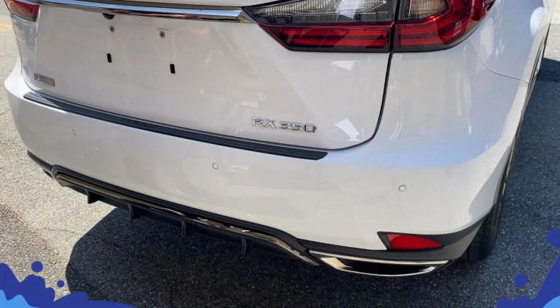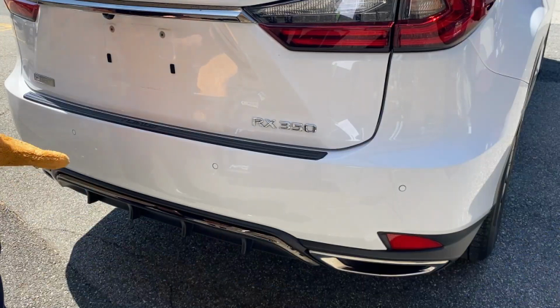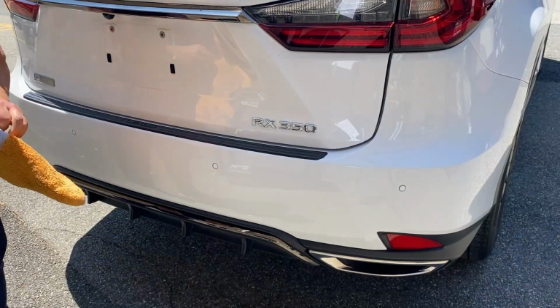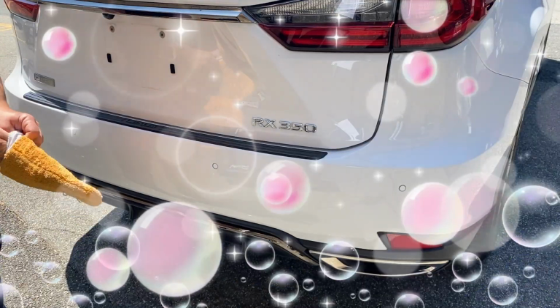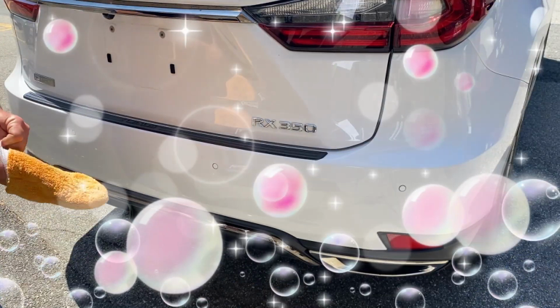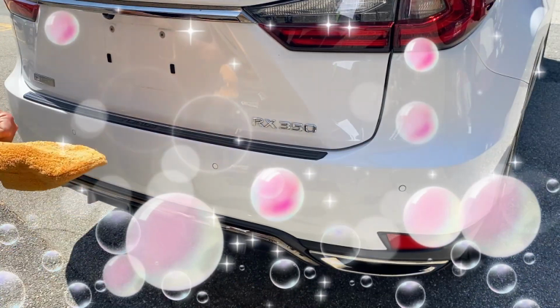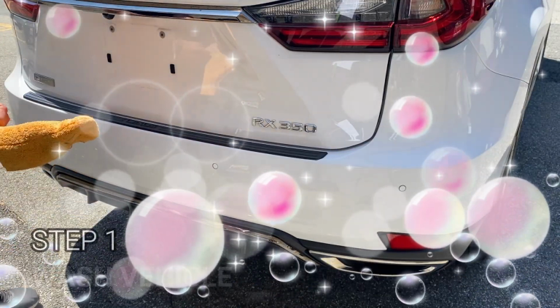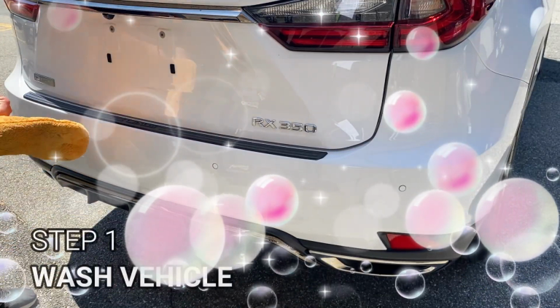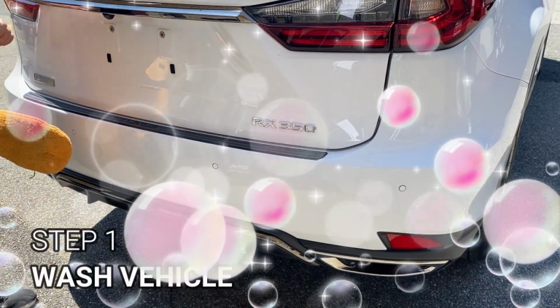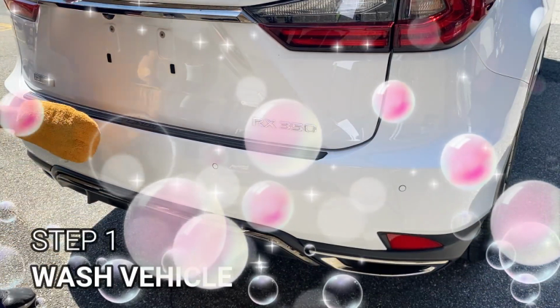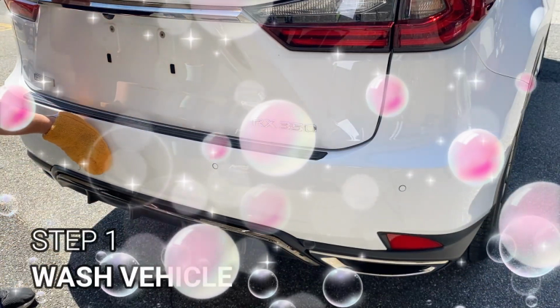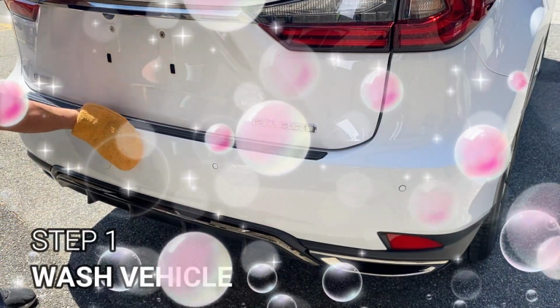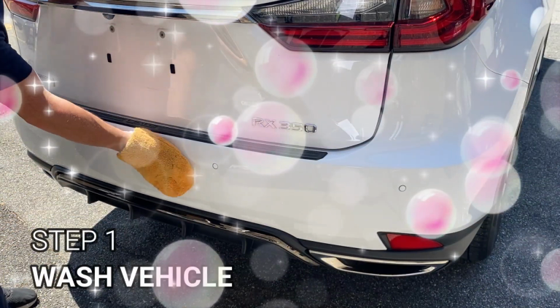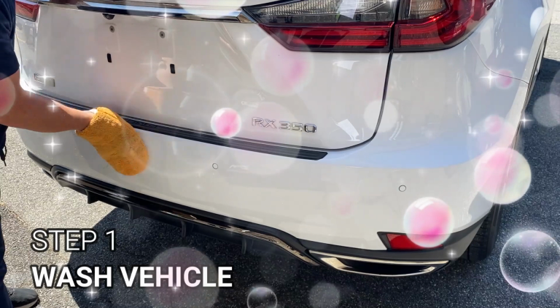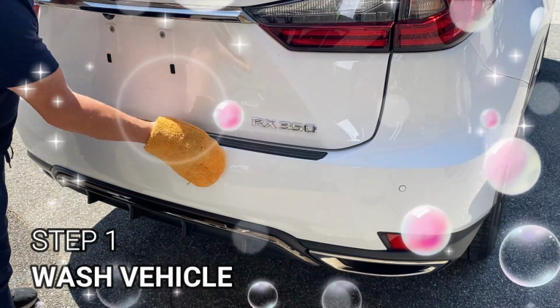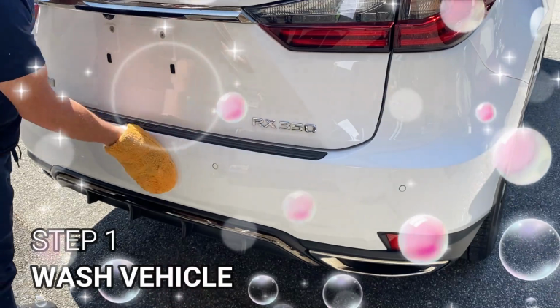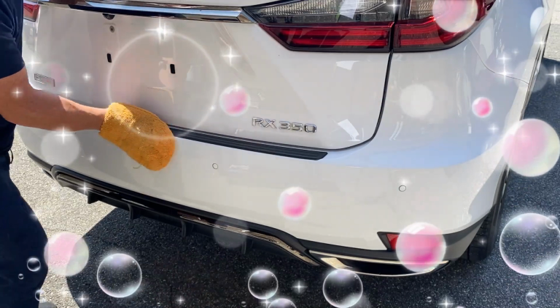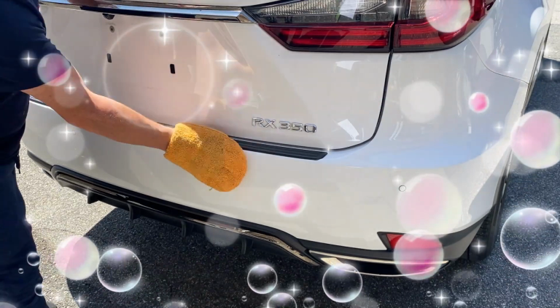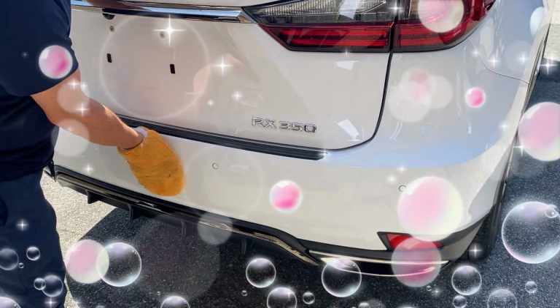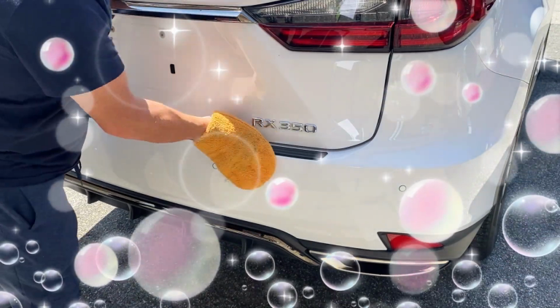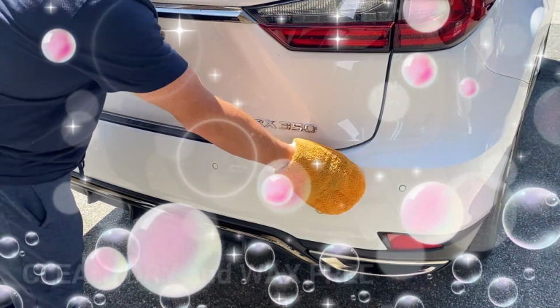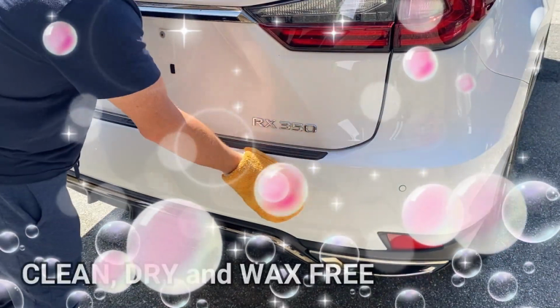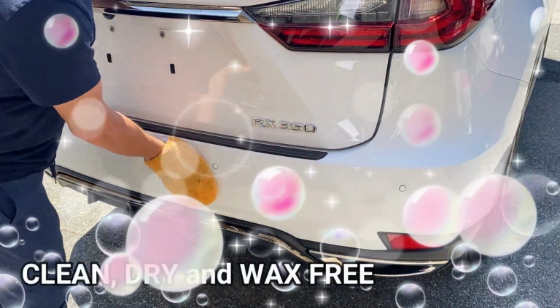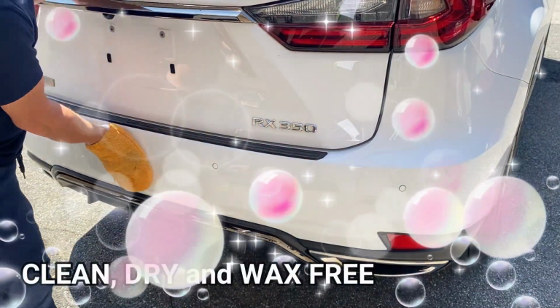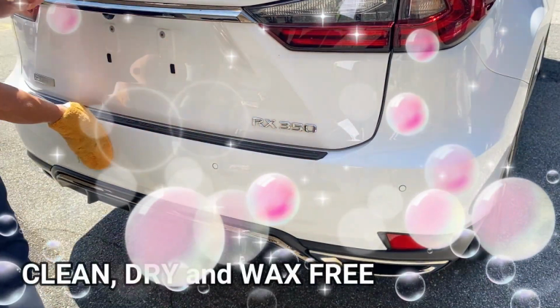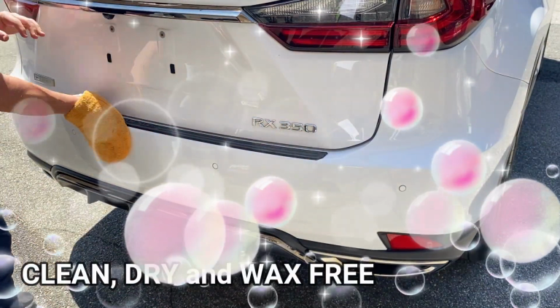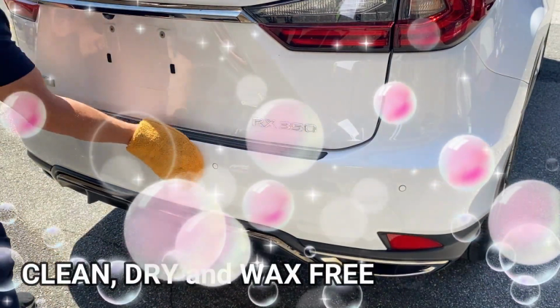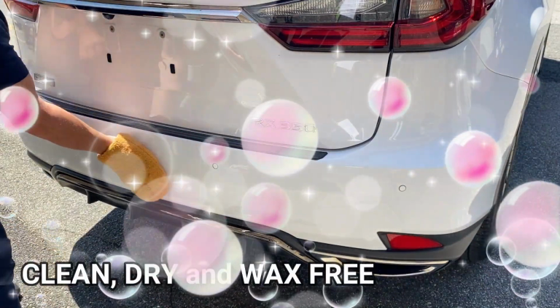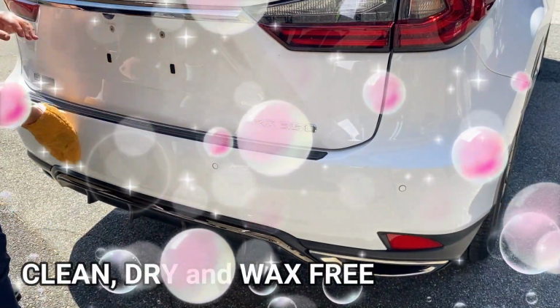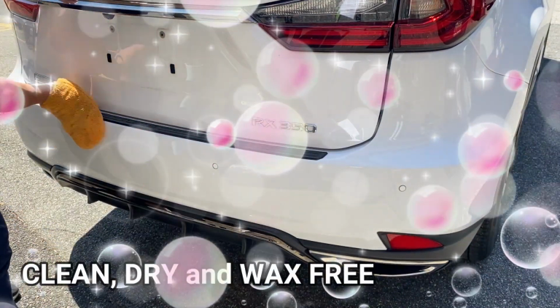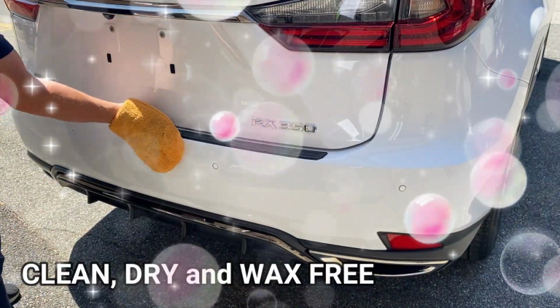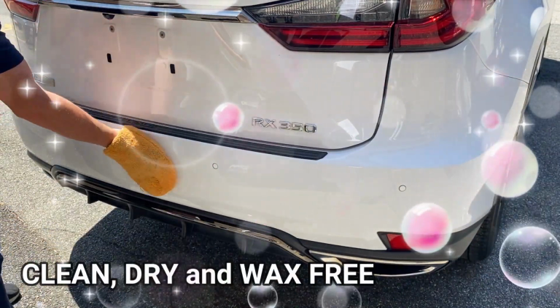Step 1. Wash your vehicle before installing. The installation area must be clean, dry, and wax-free.